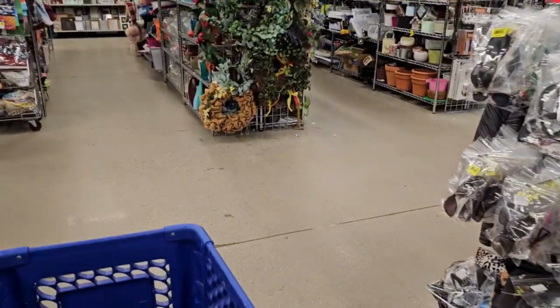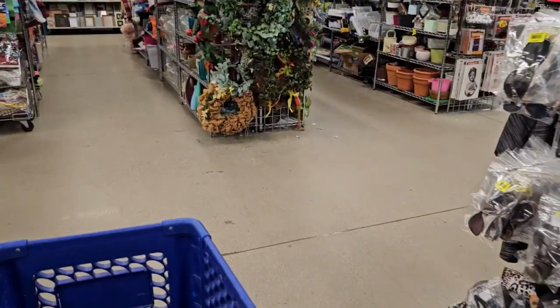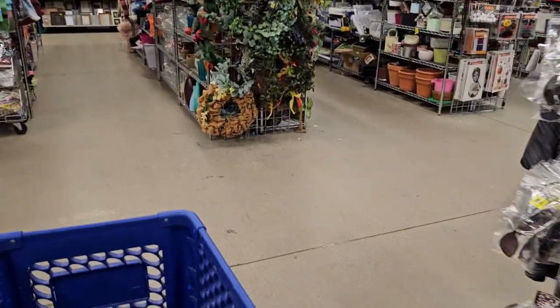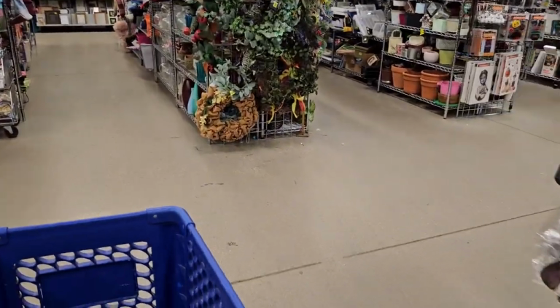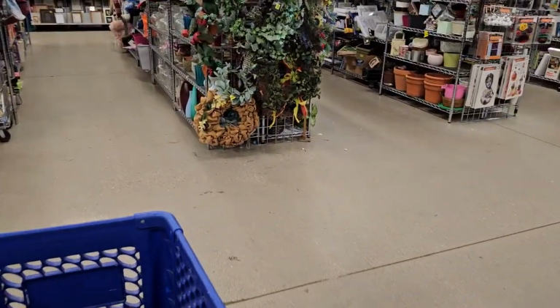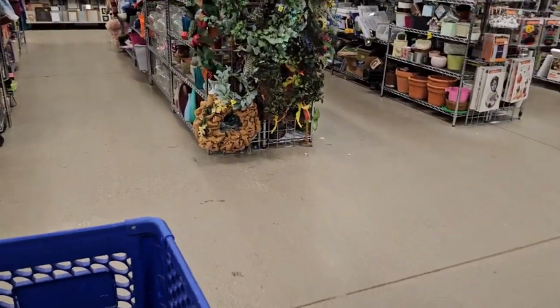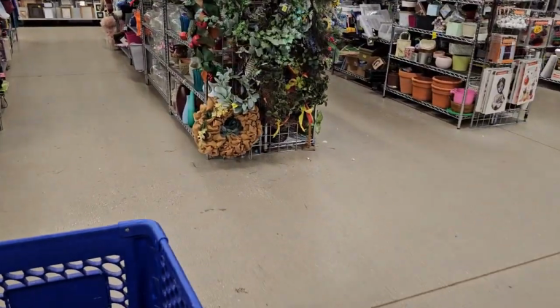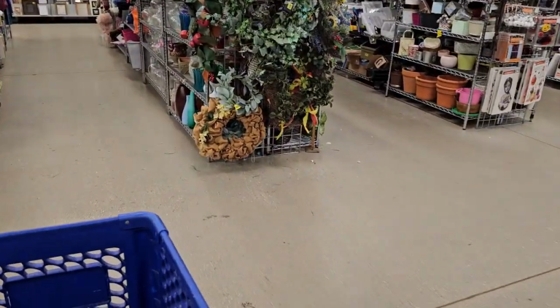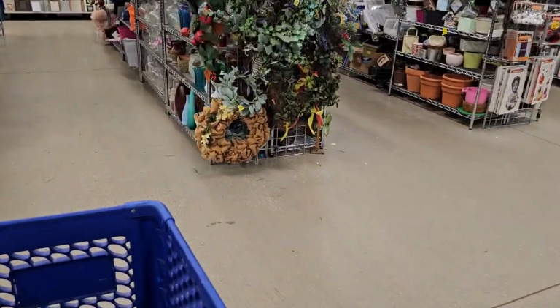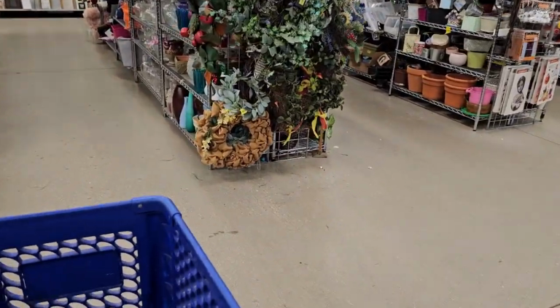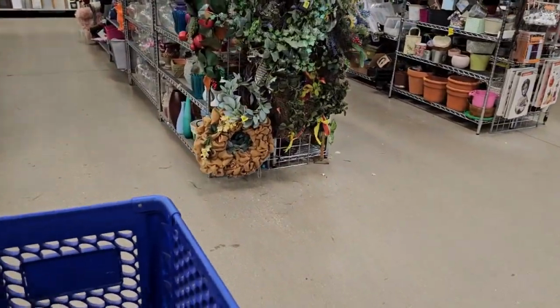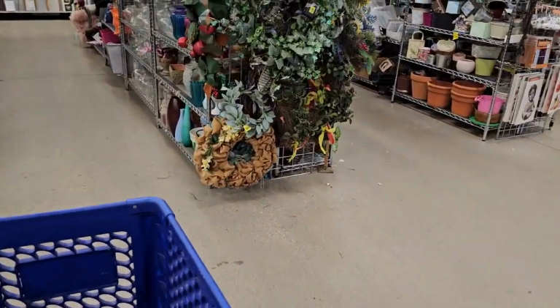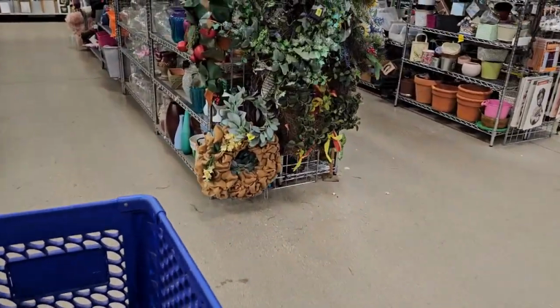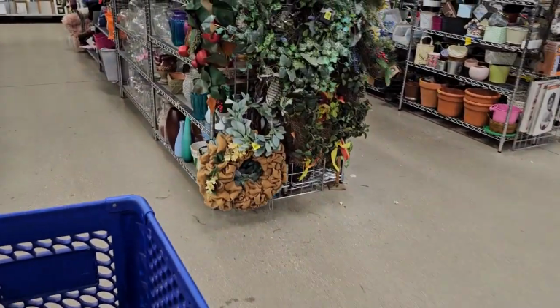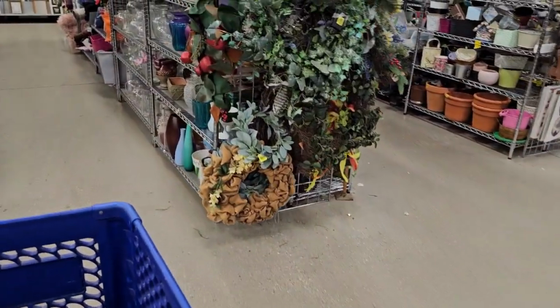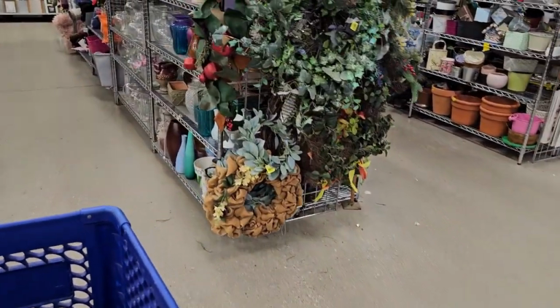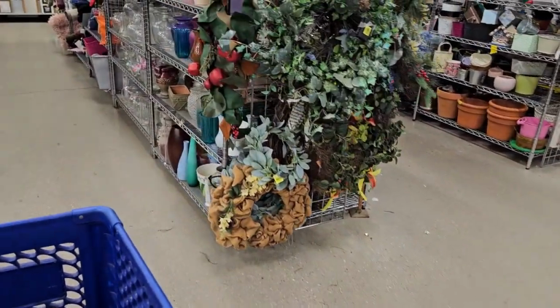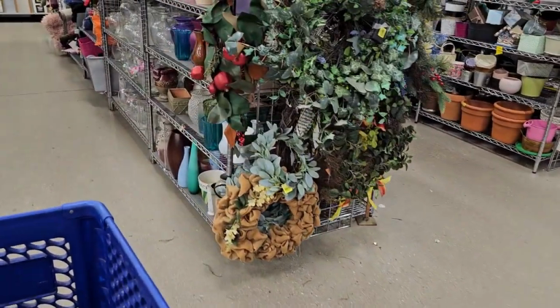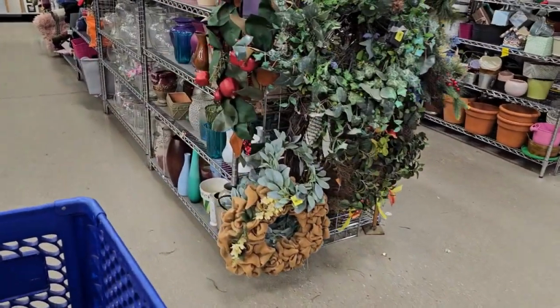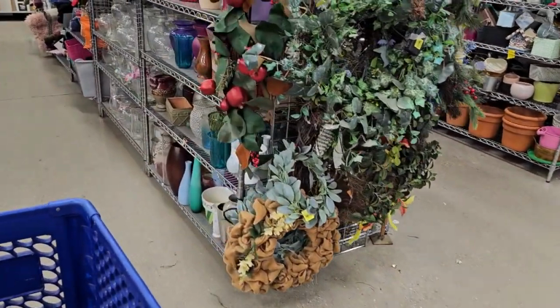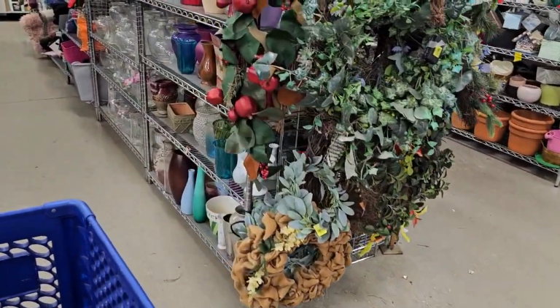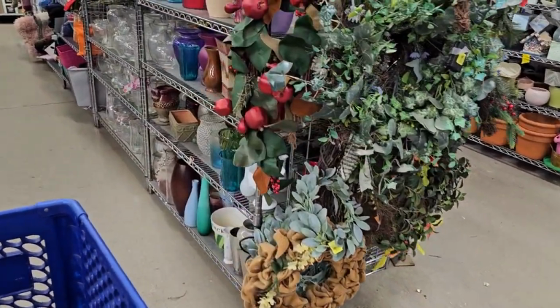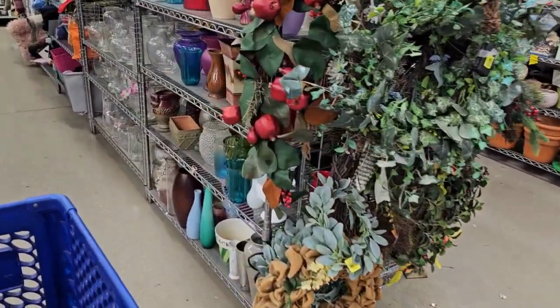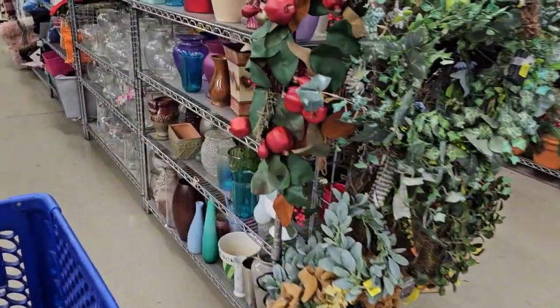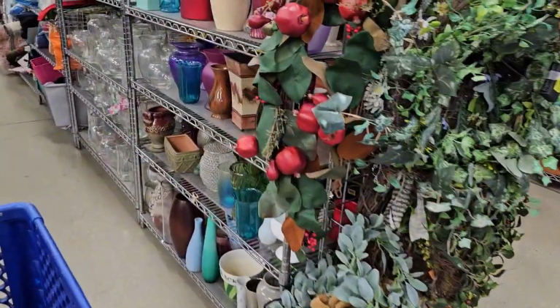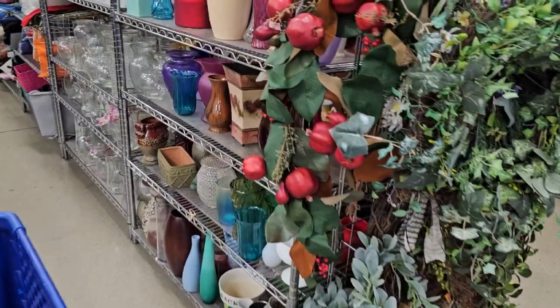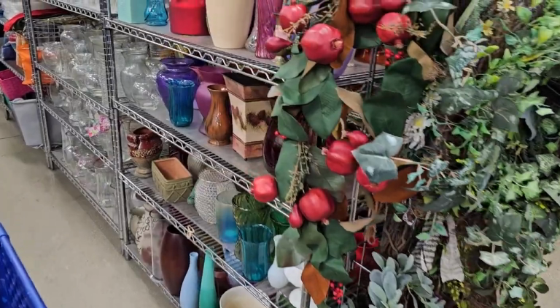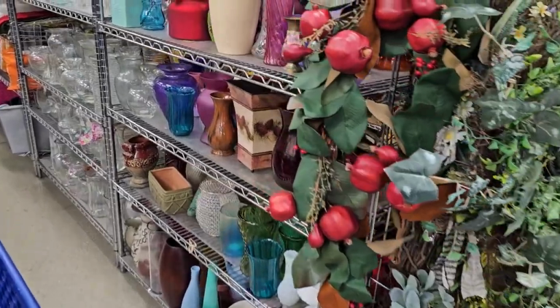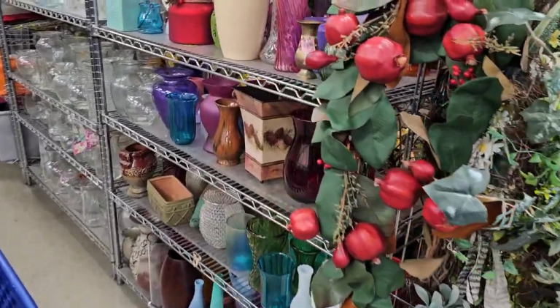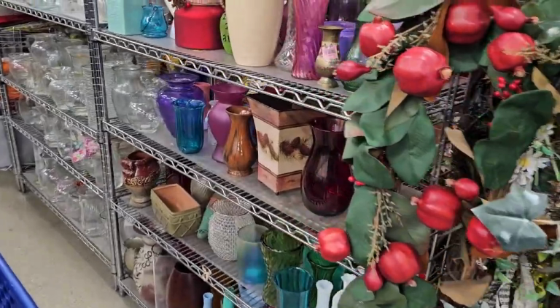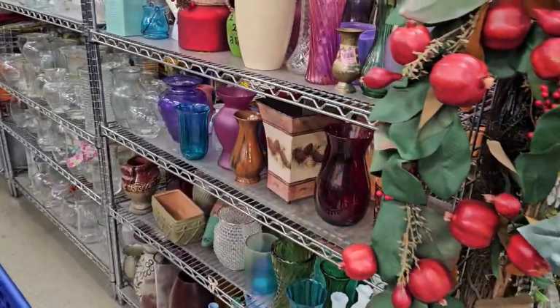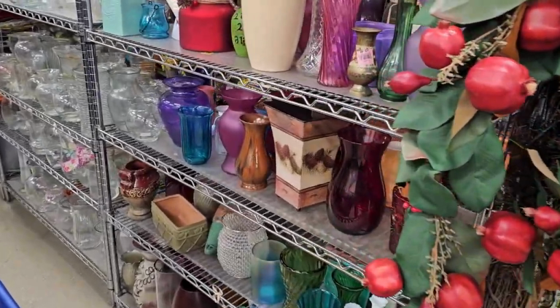The shelves look nice and packed today. Let's see what goodies we can find here.